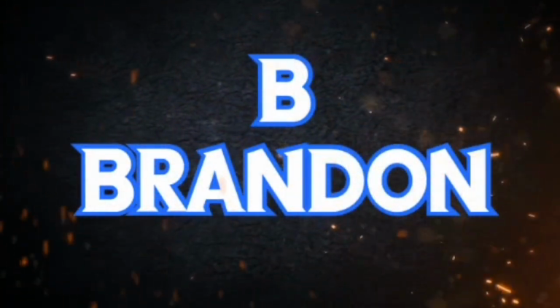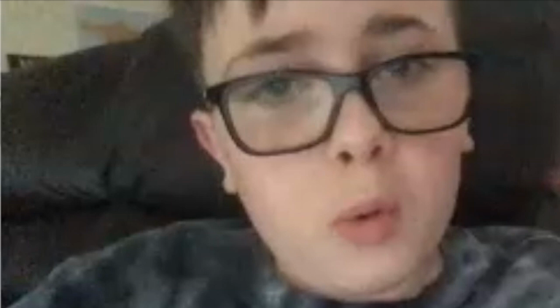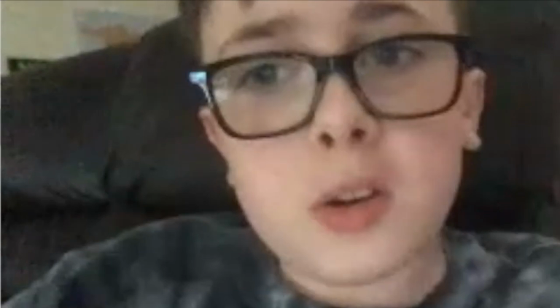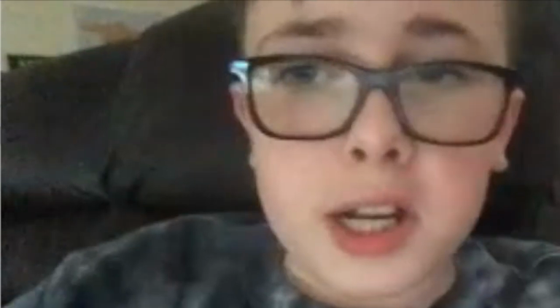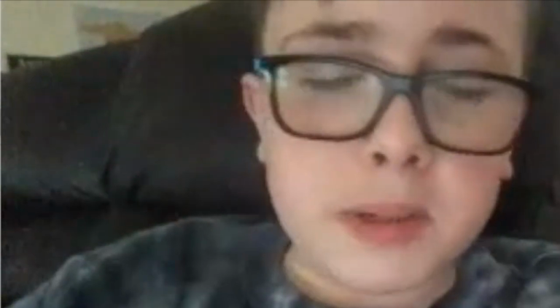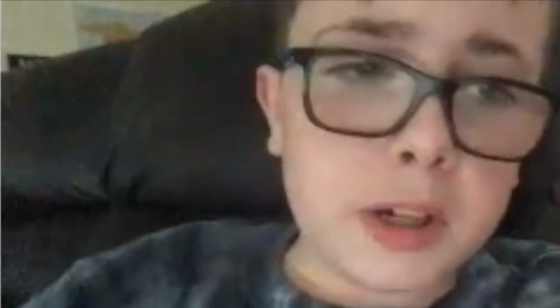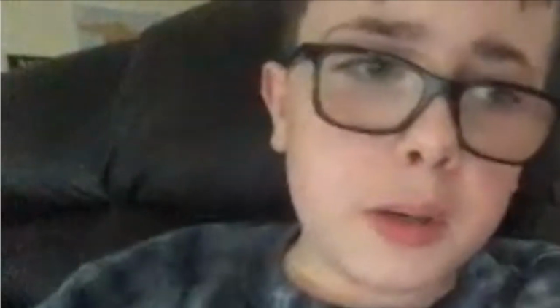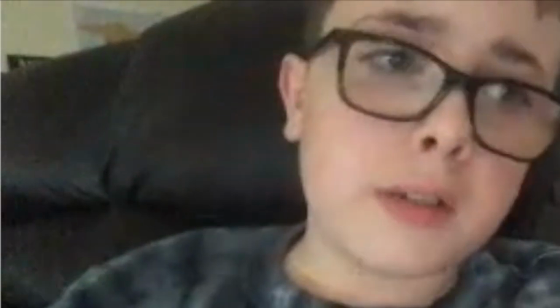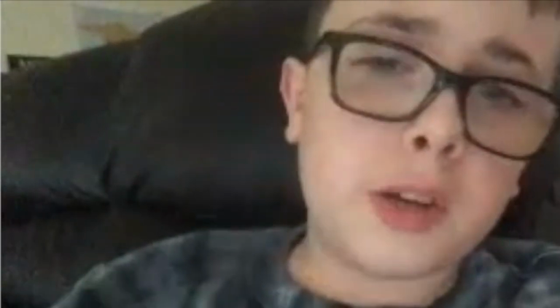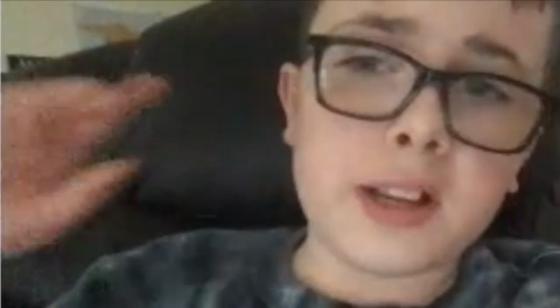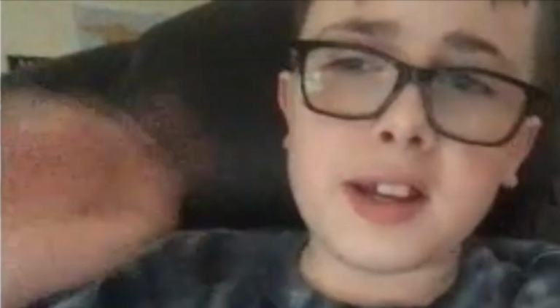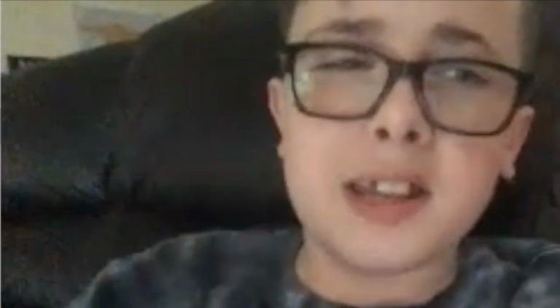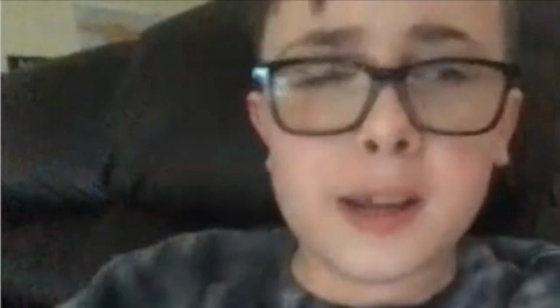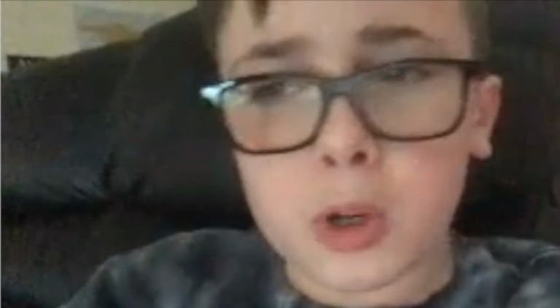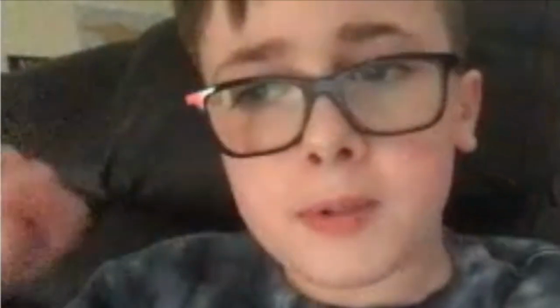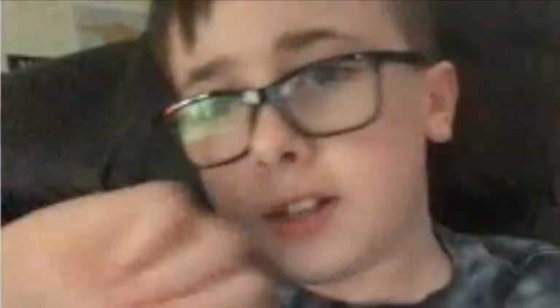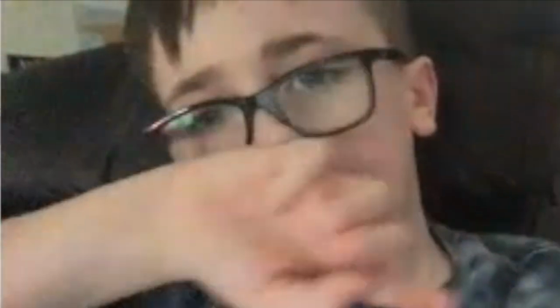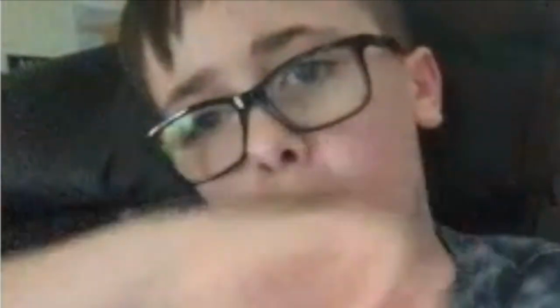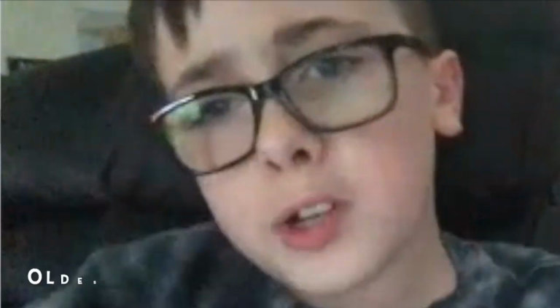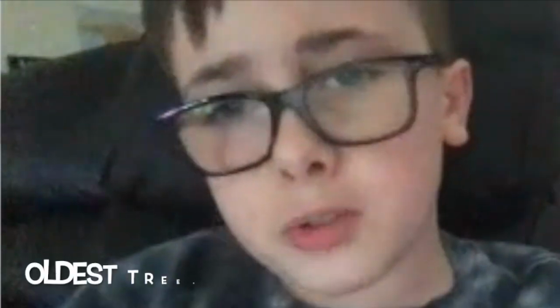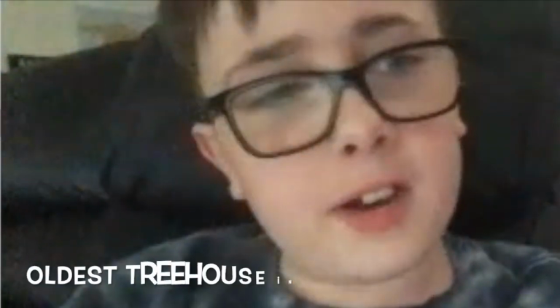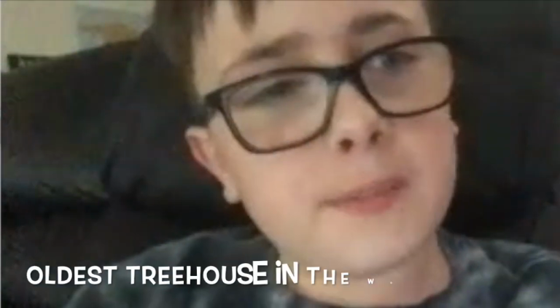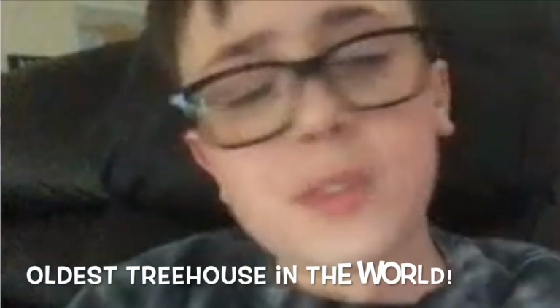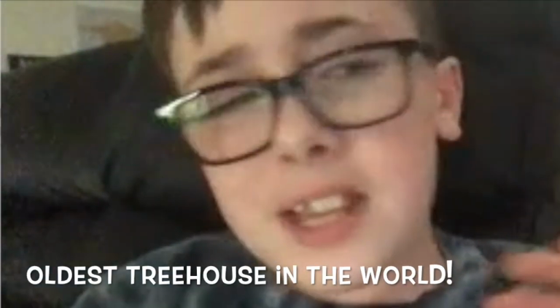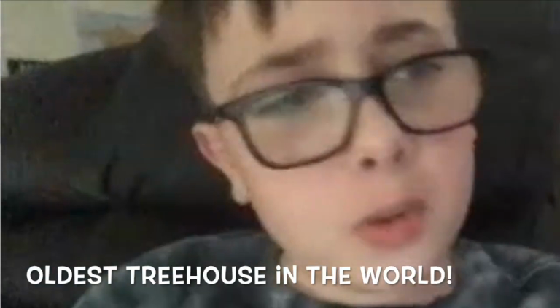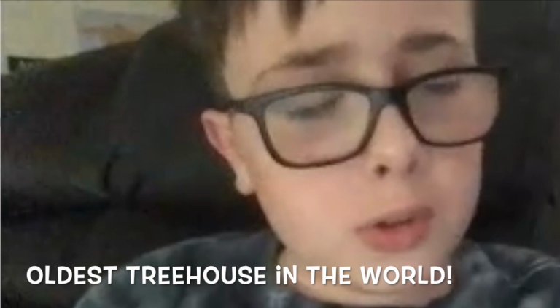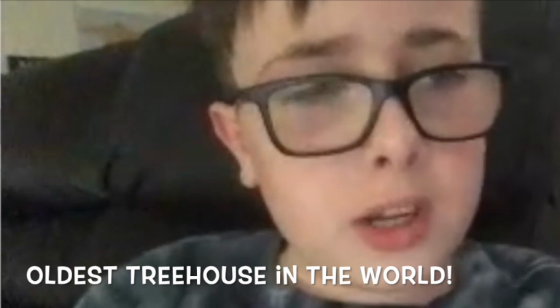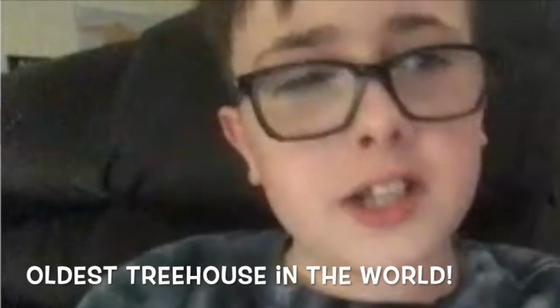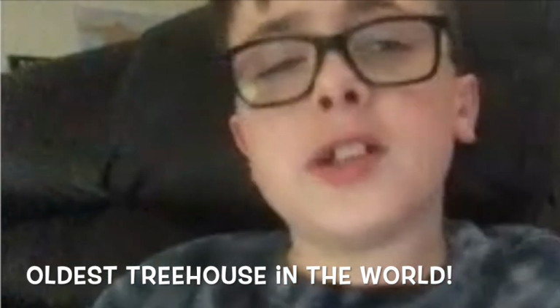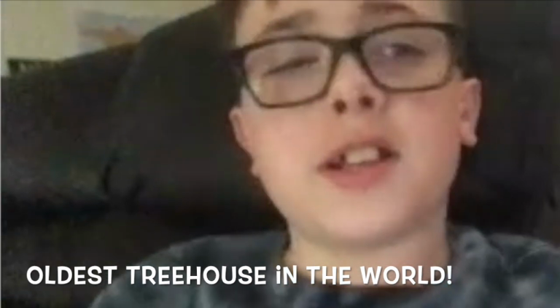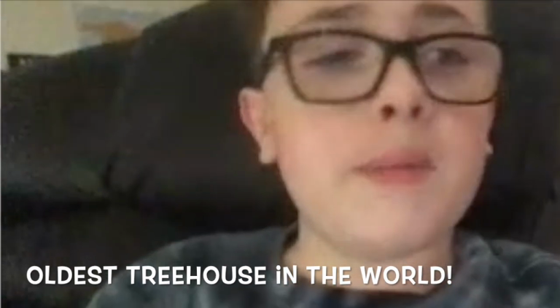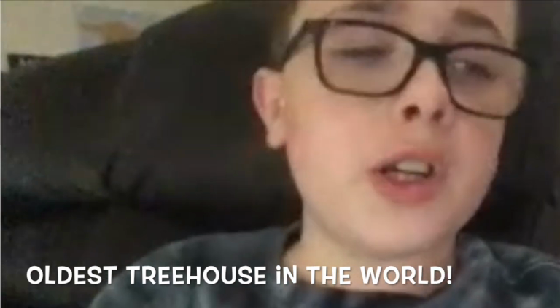What's going on guys, B. Brady here back in the video, and today we're gonna be reacting to the oldest treehouse in the world guys. So this is Gabby Brady.